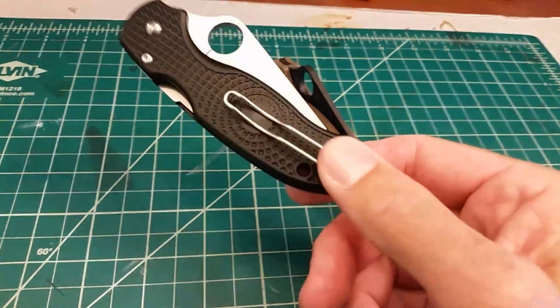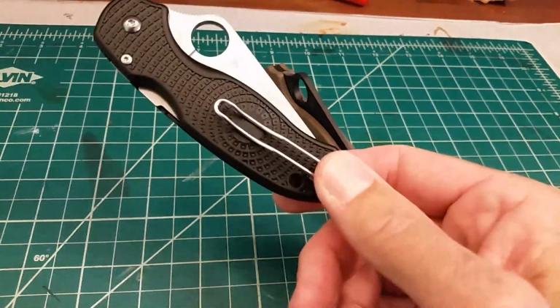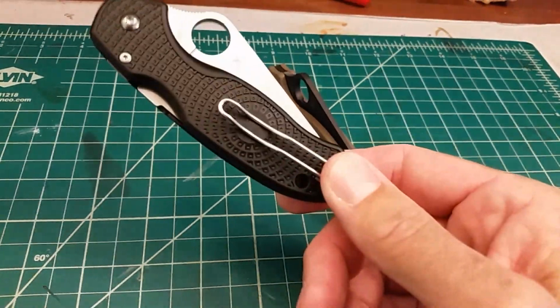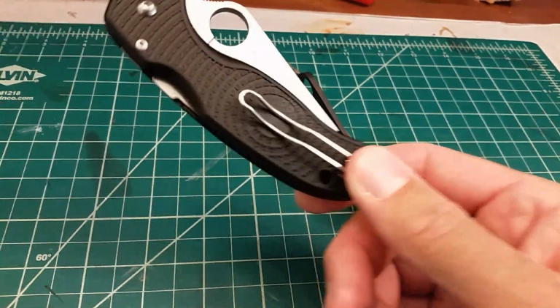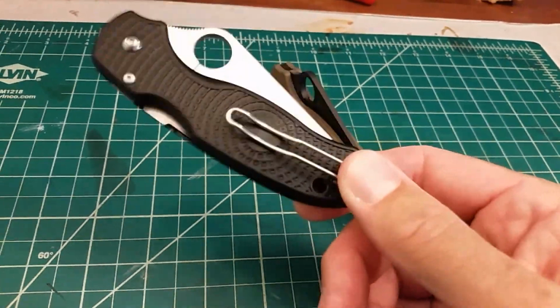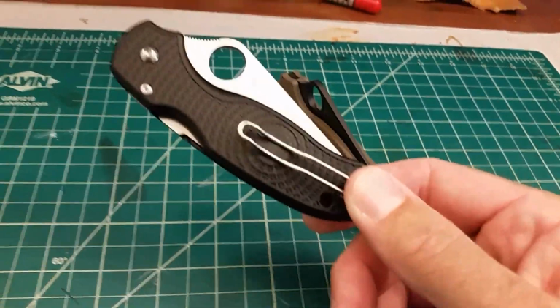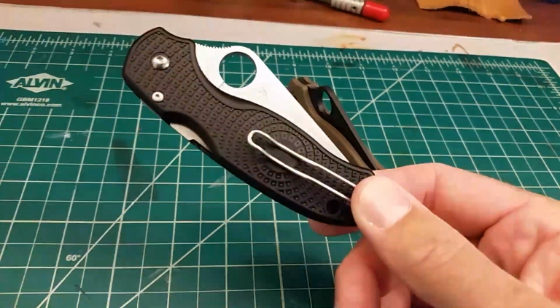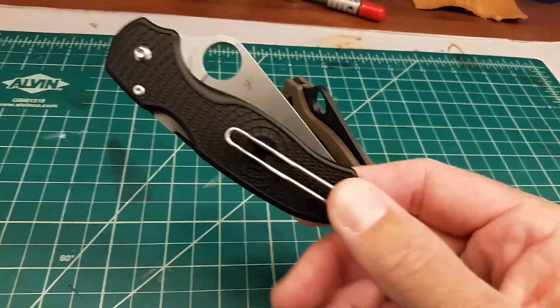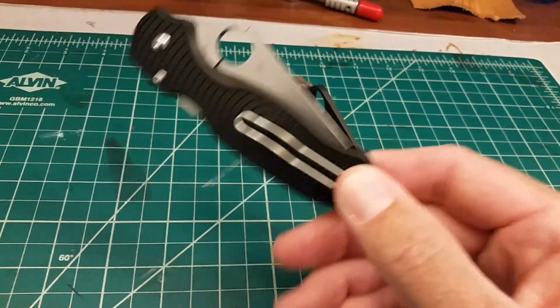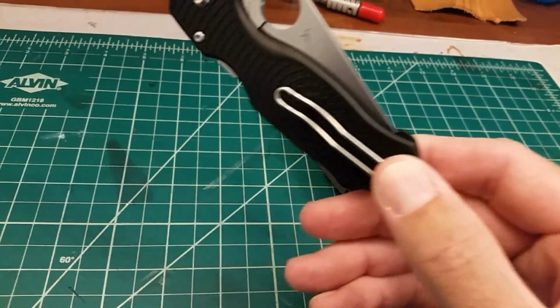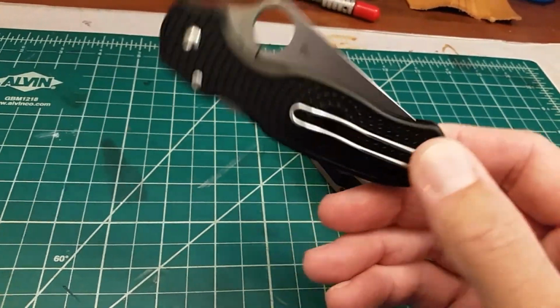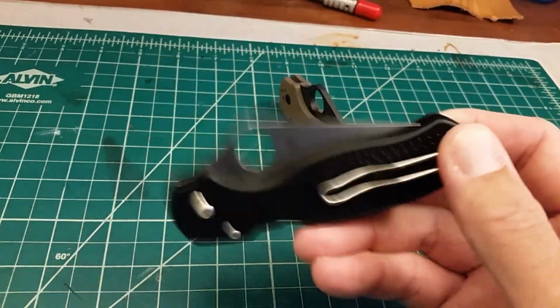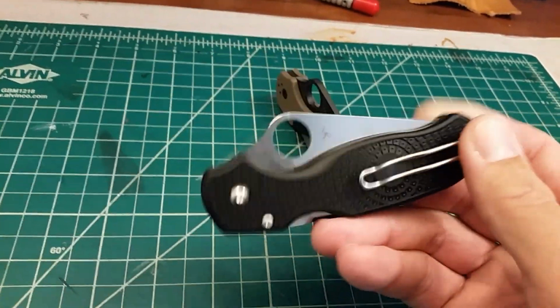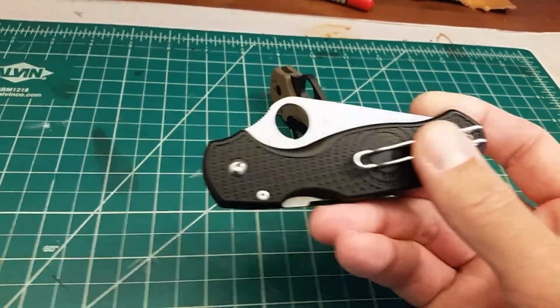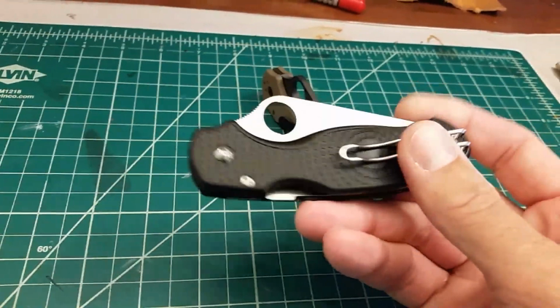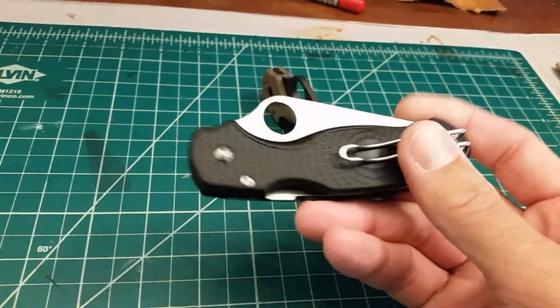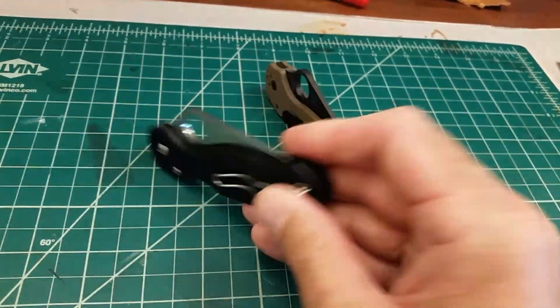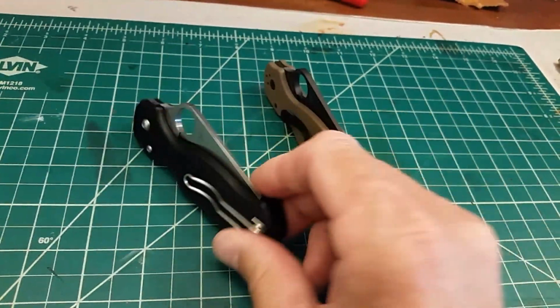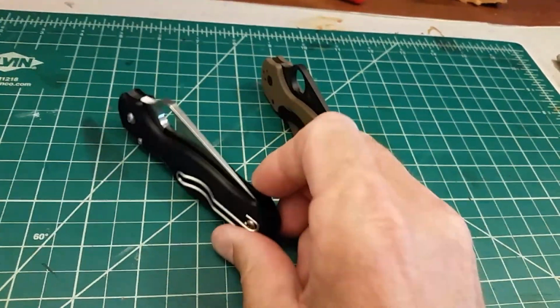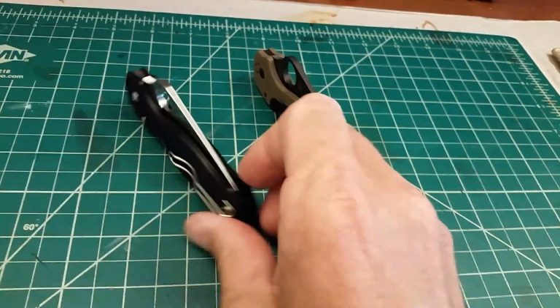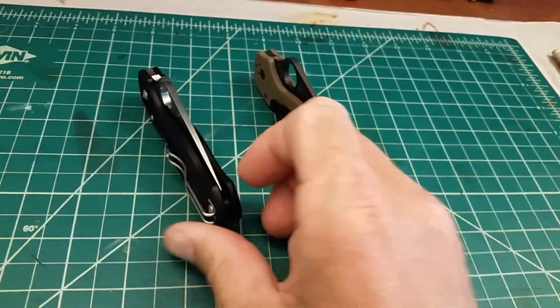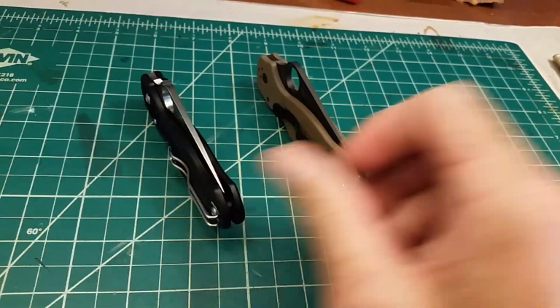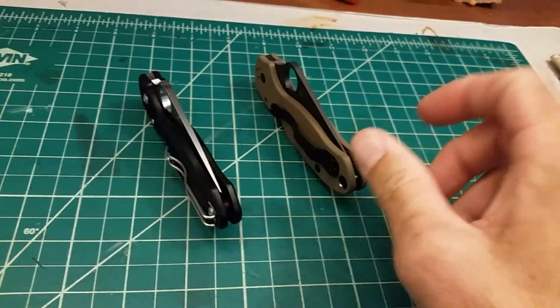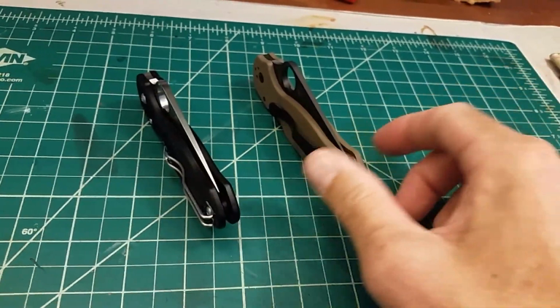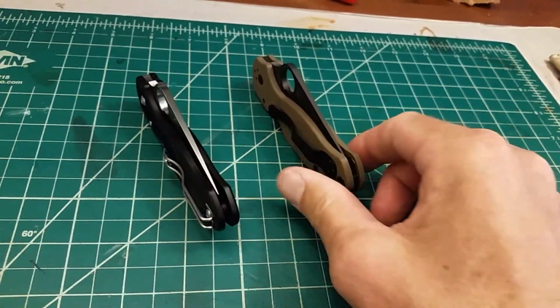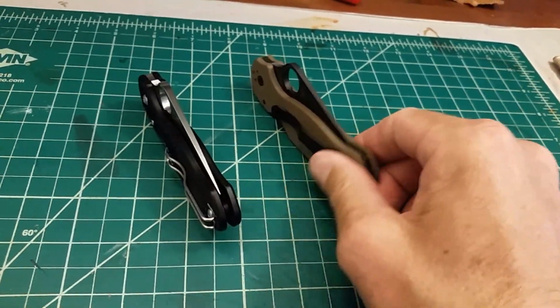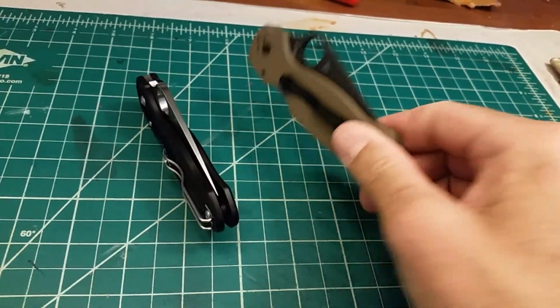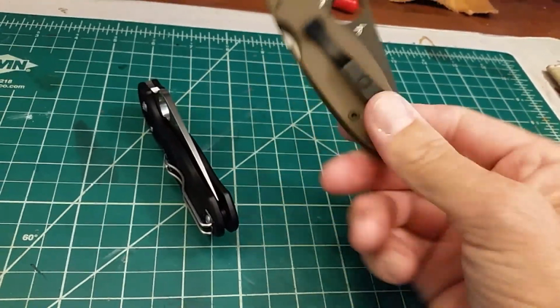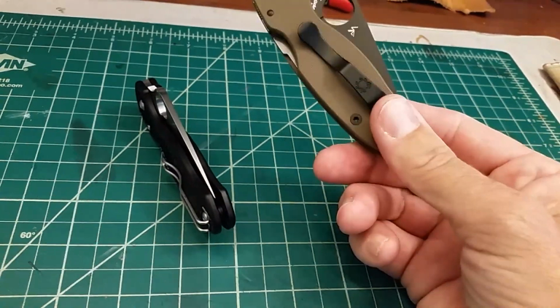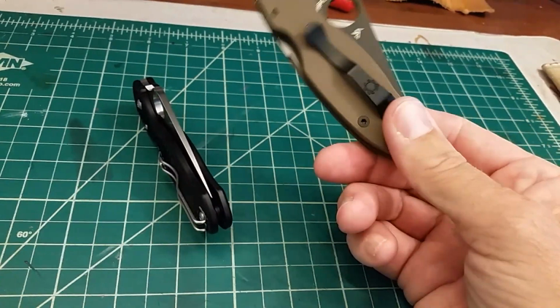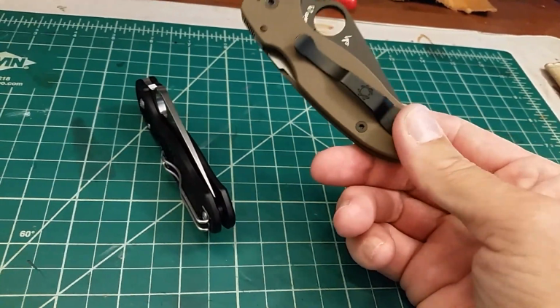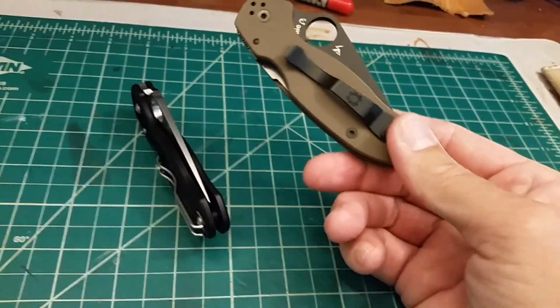The Spyderco Para-3 Lightweight and the Para-3 G10.